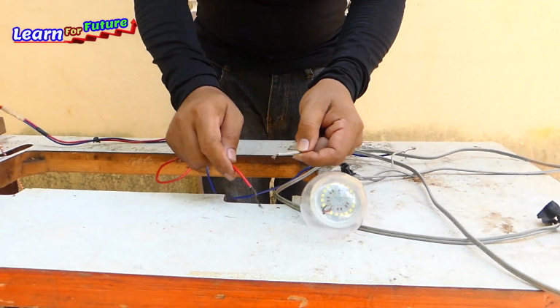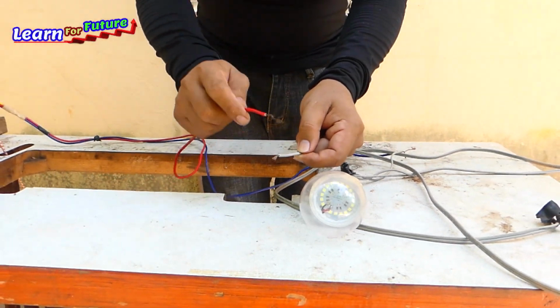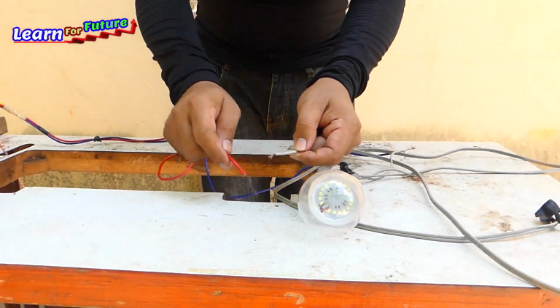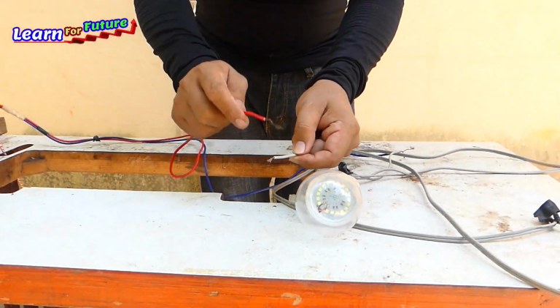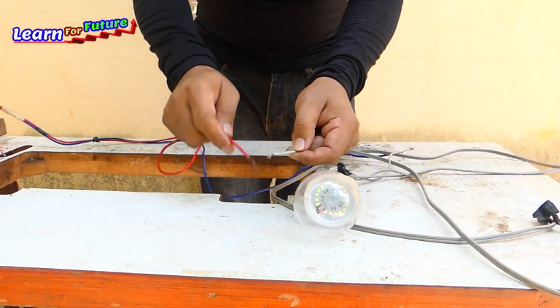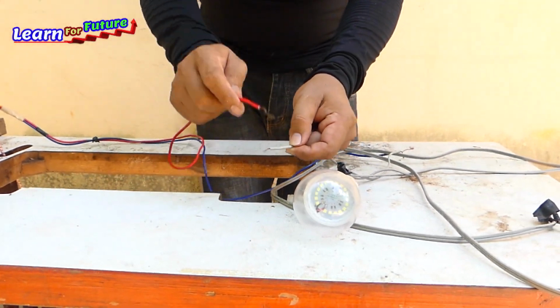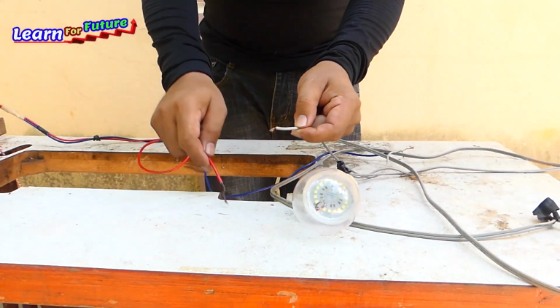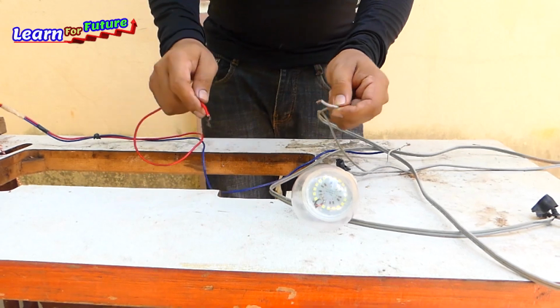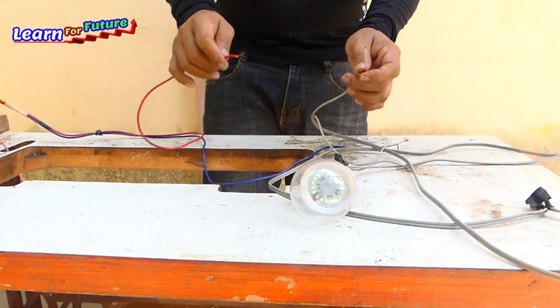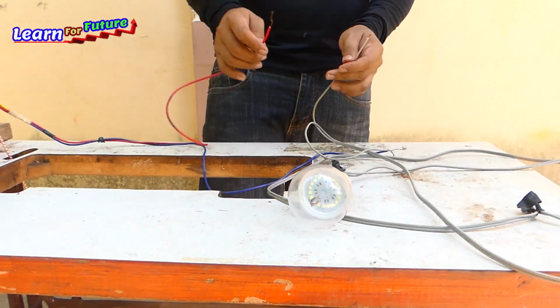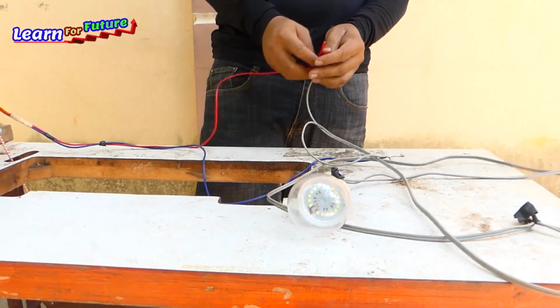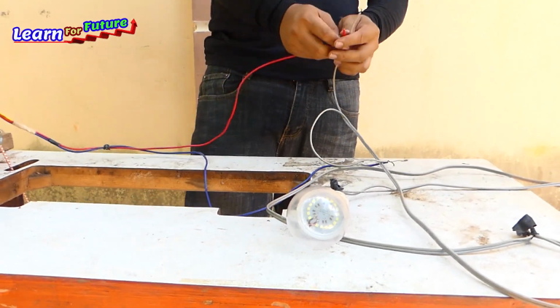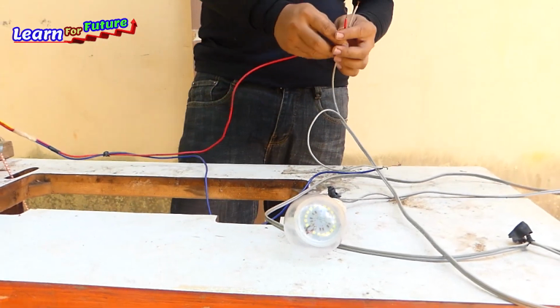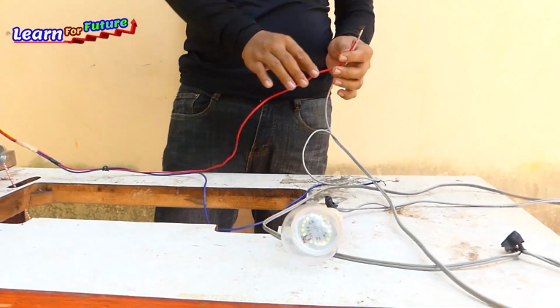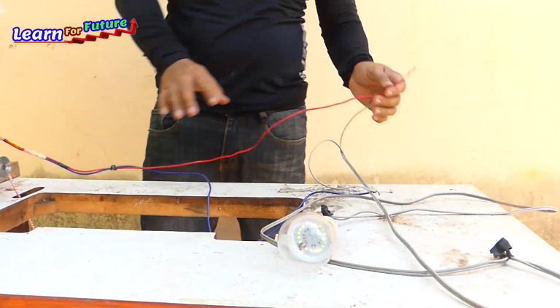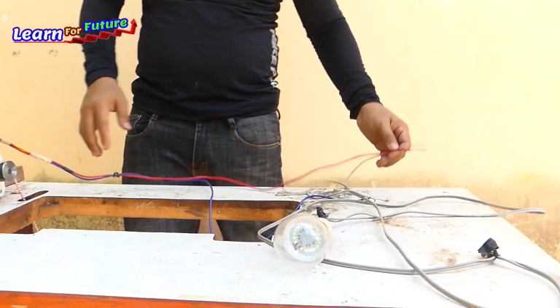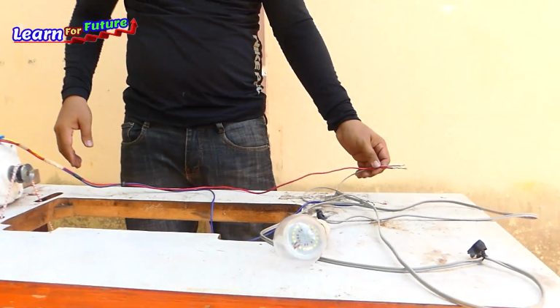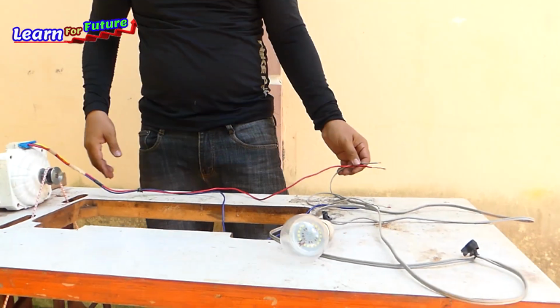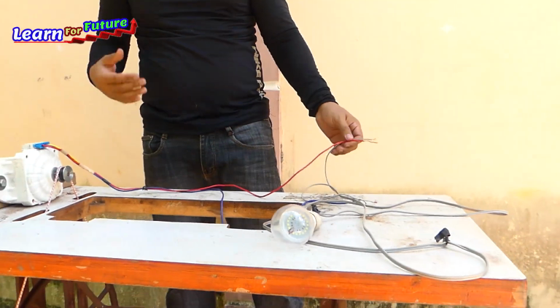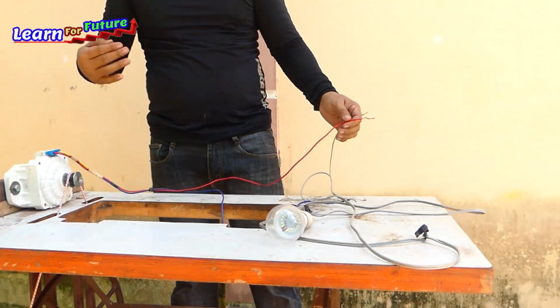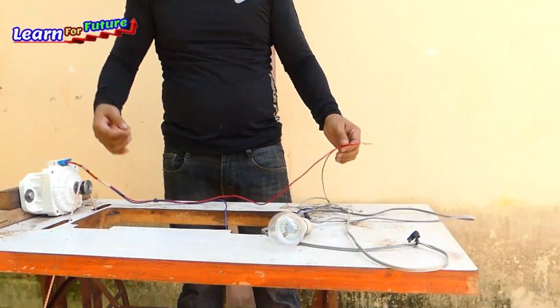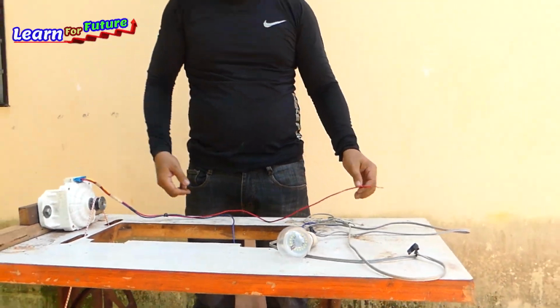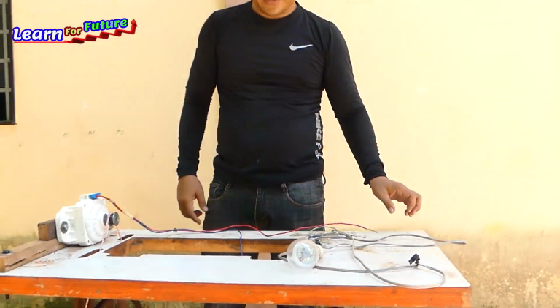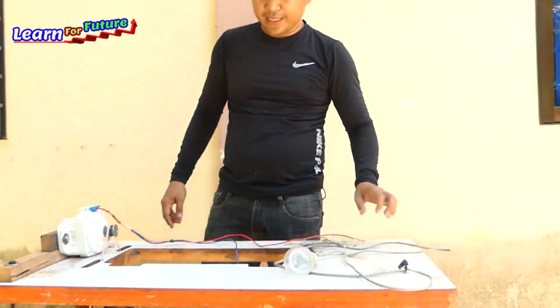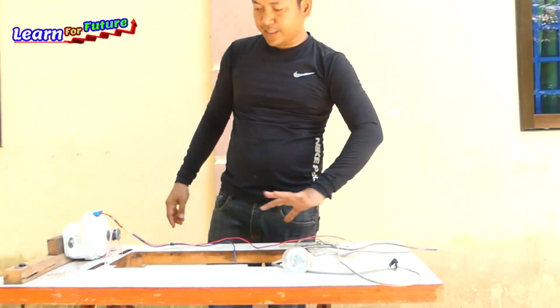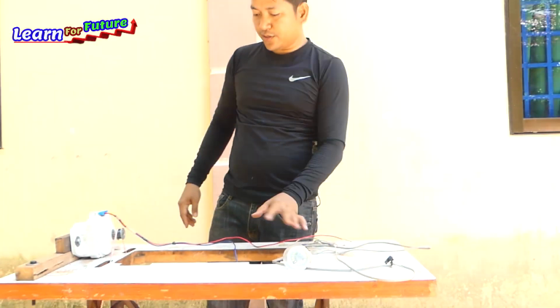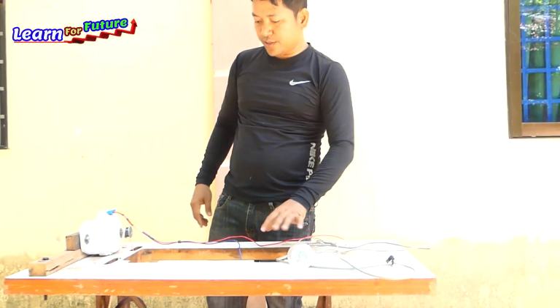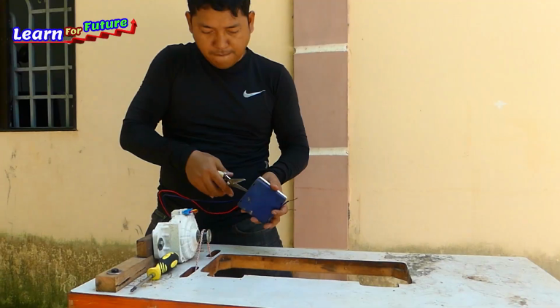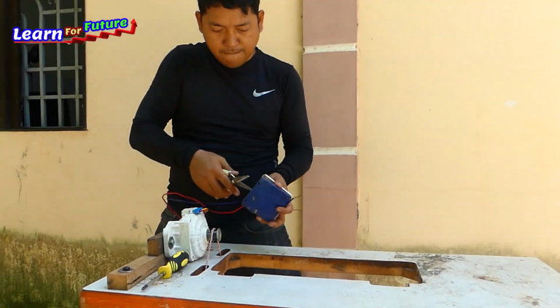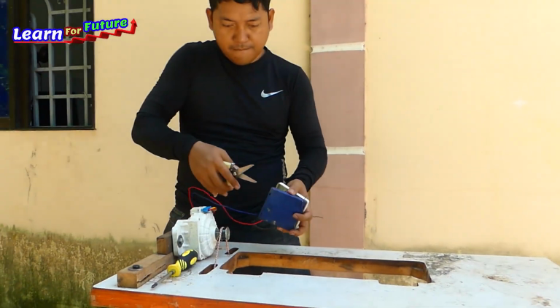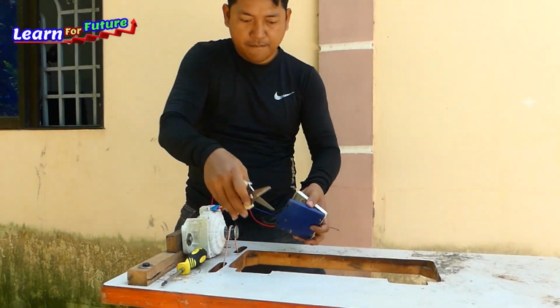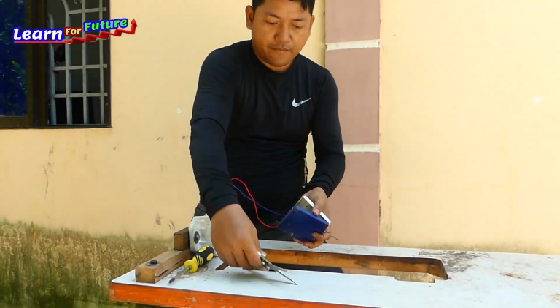Stop, stop, stop. Okay, we can install. Okay.